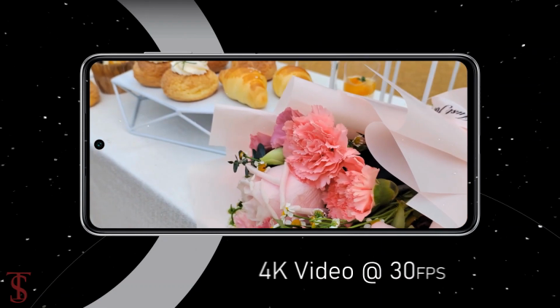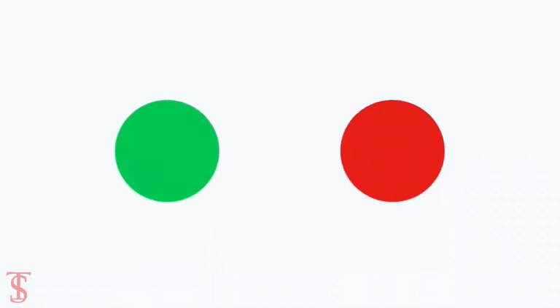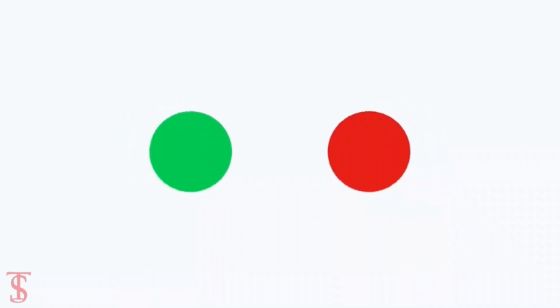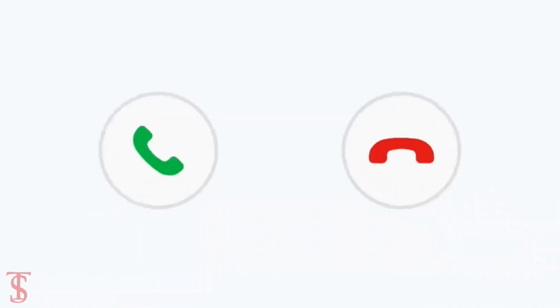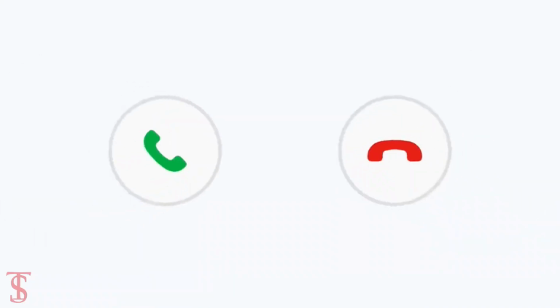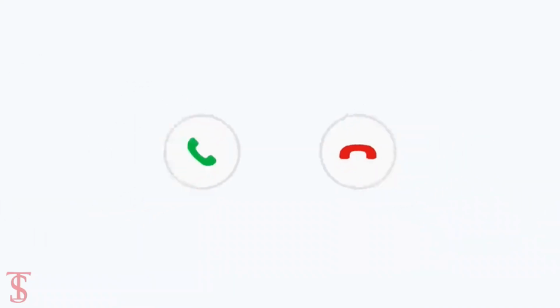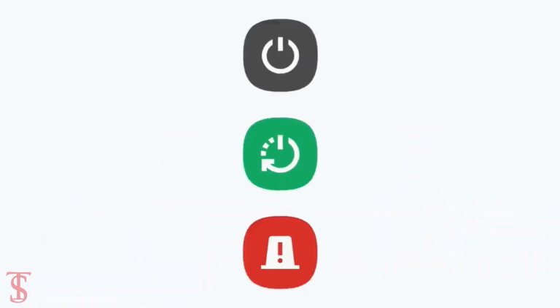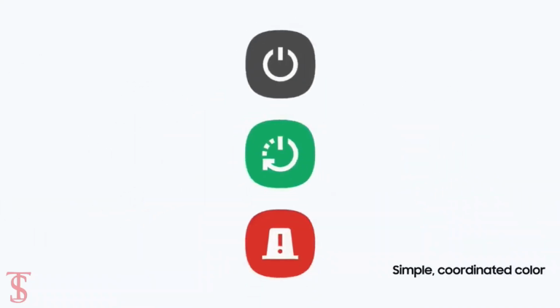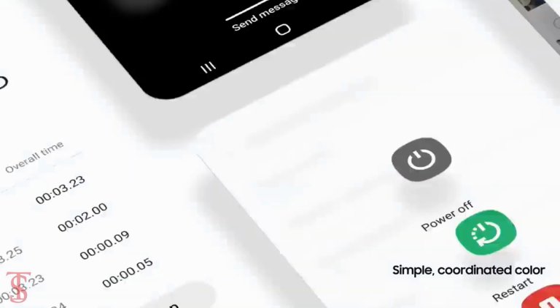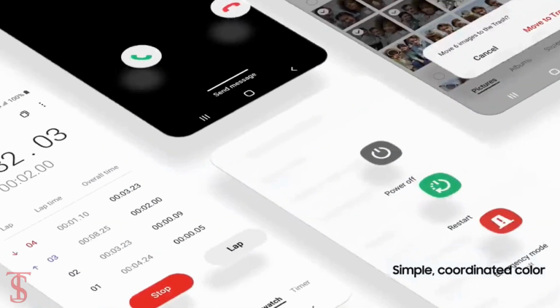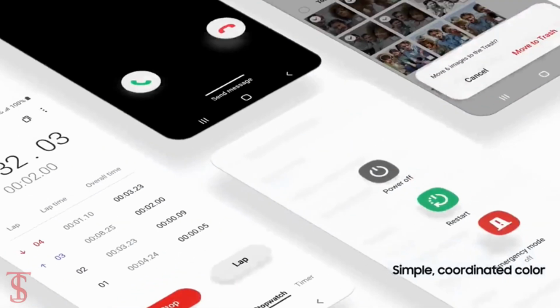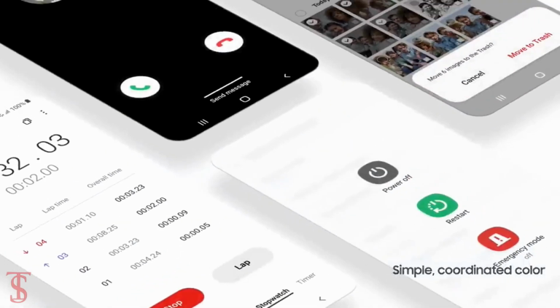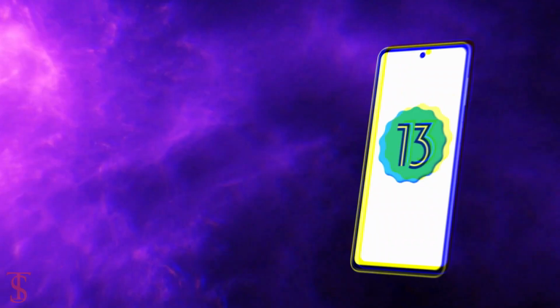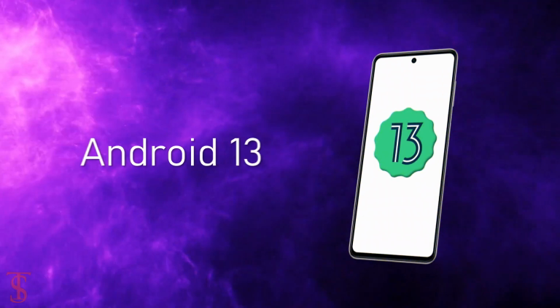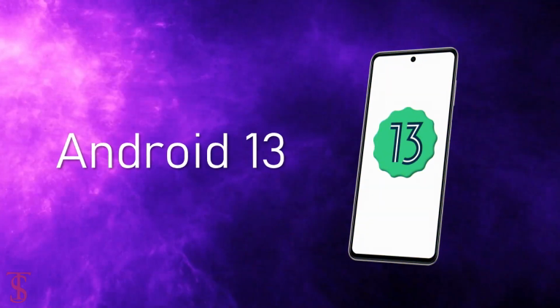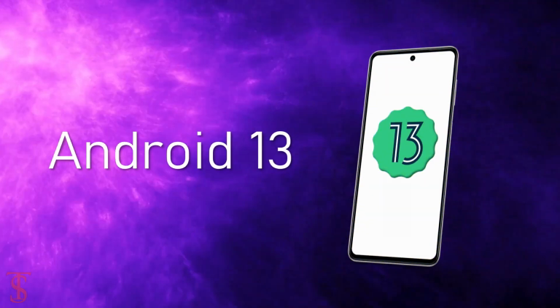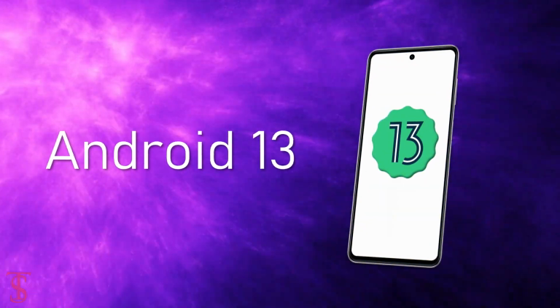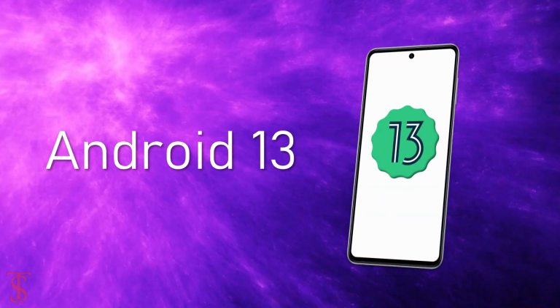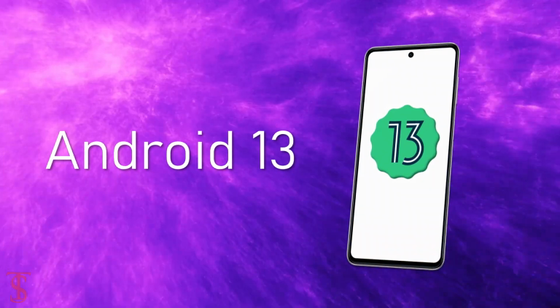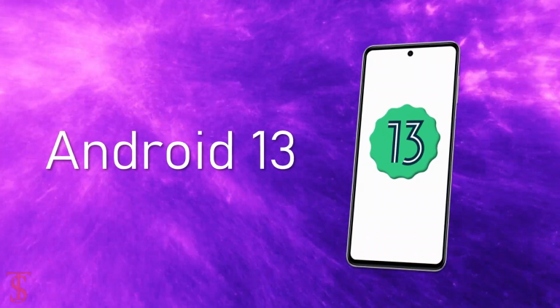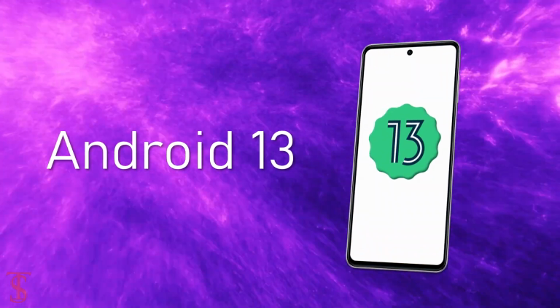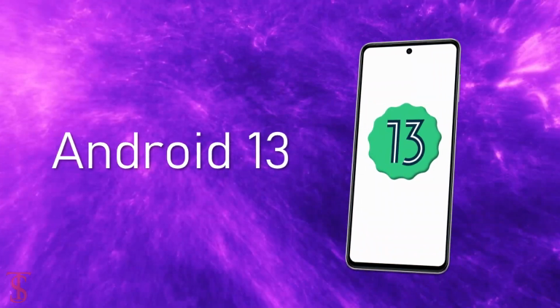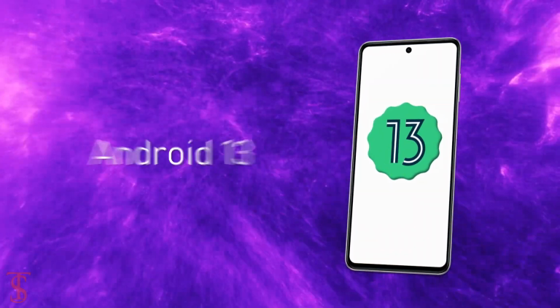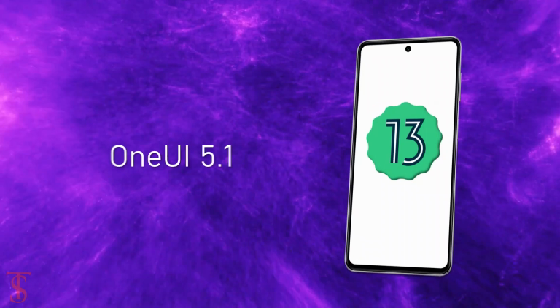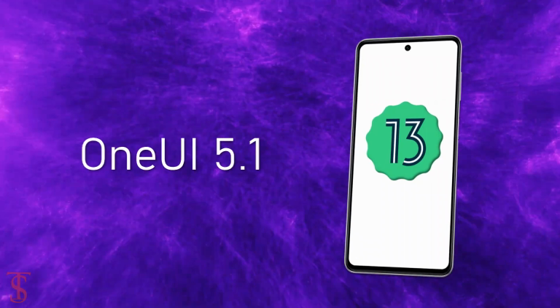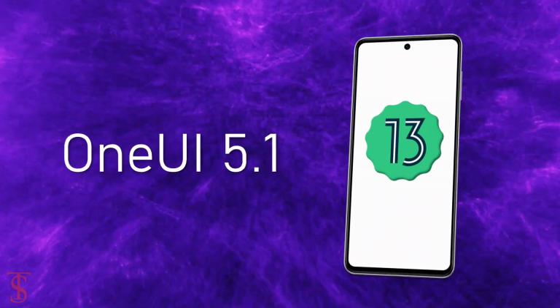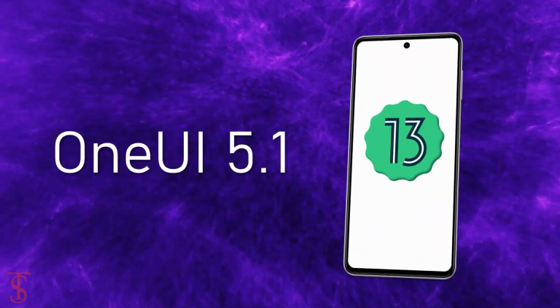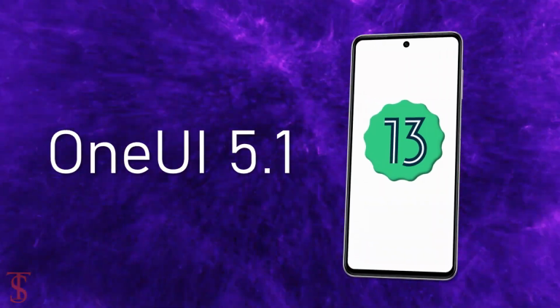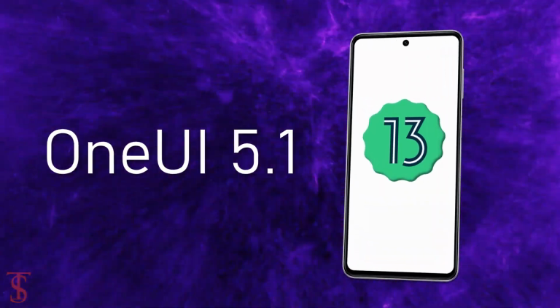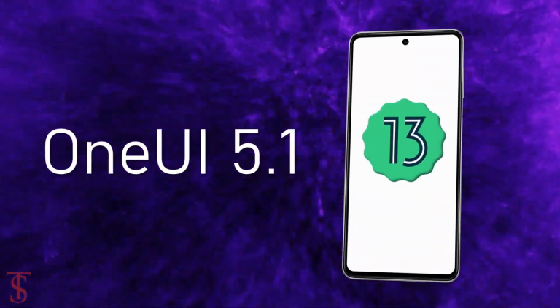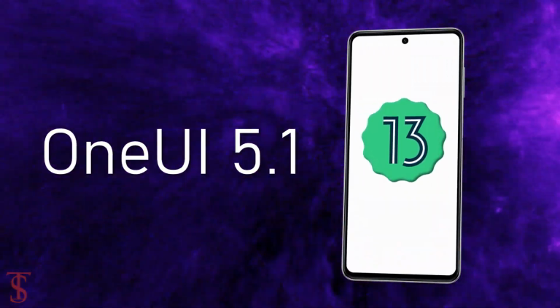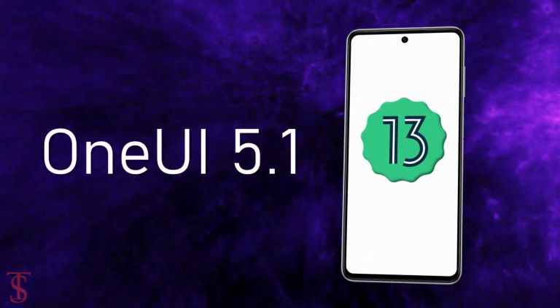On the software front, the handset runs on Android 13 out of the box, with One UI 5.1 on top.